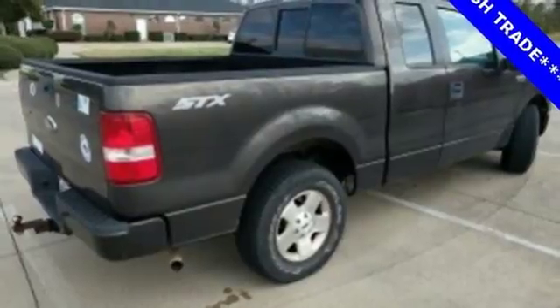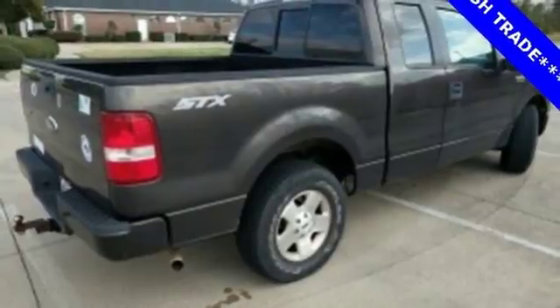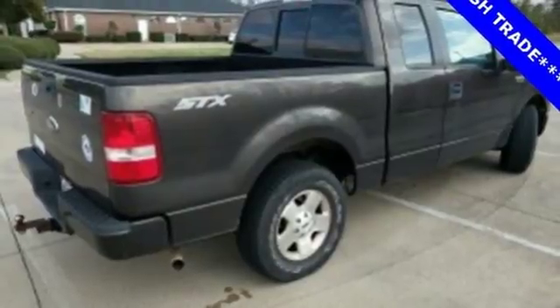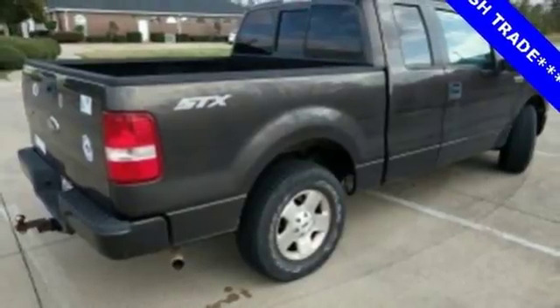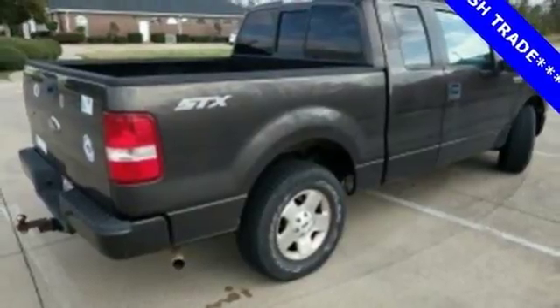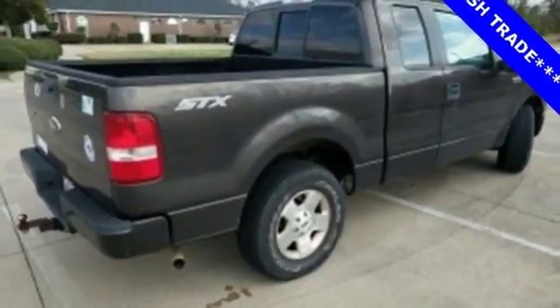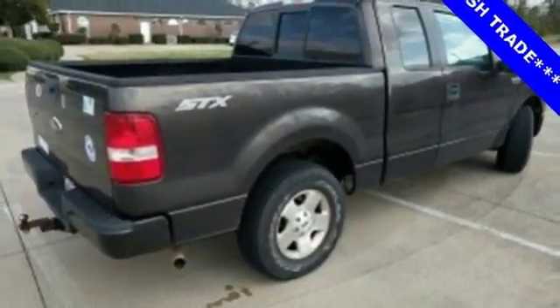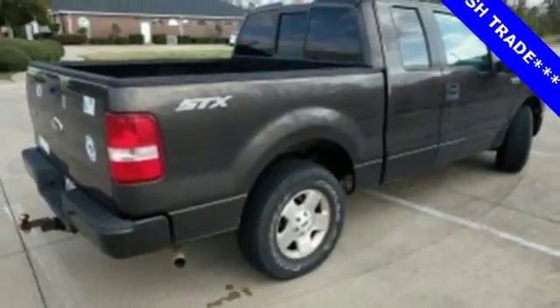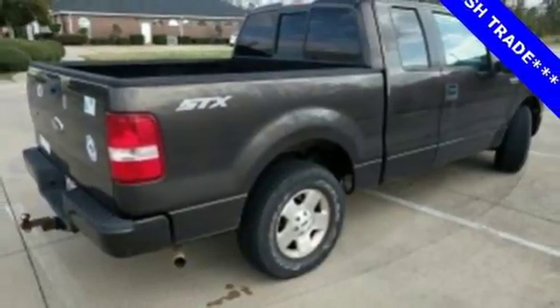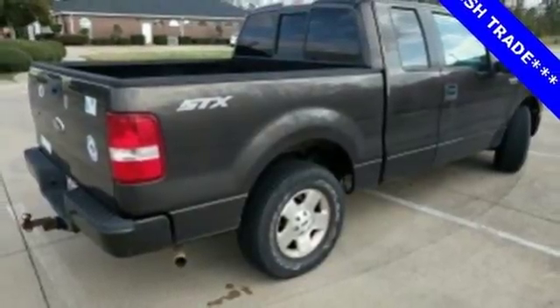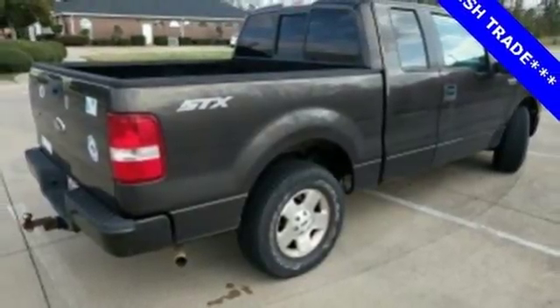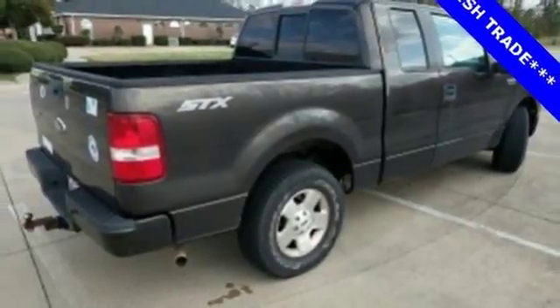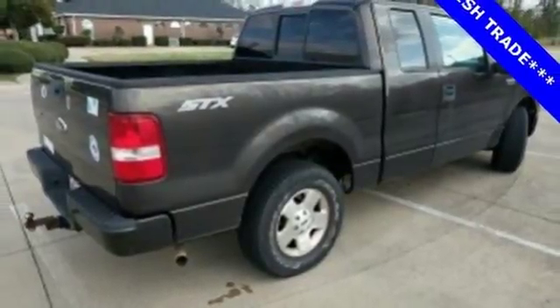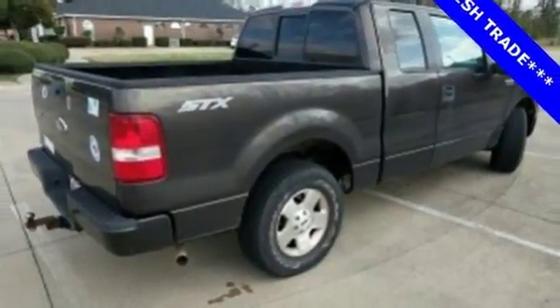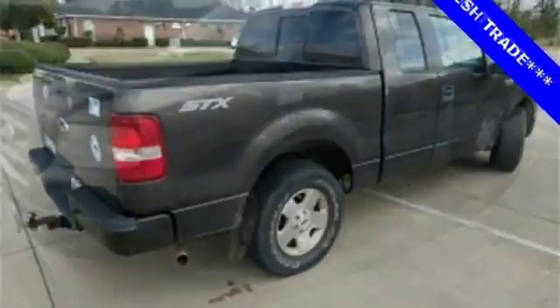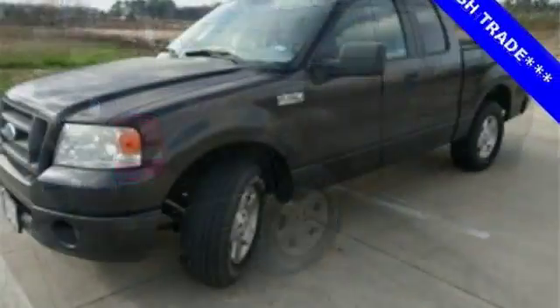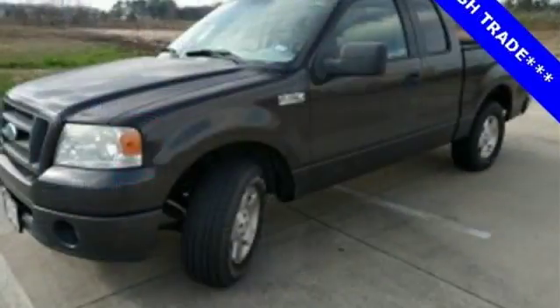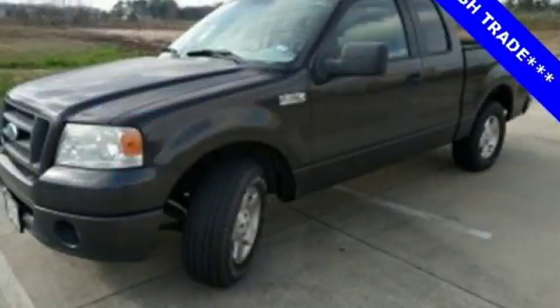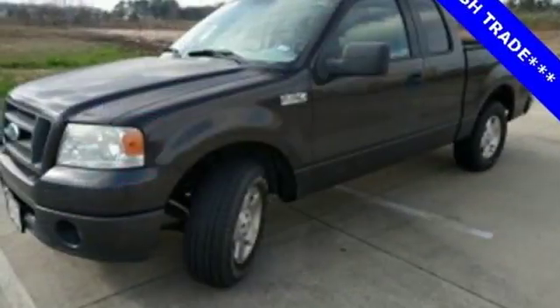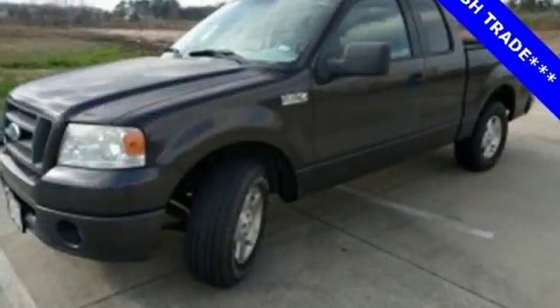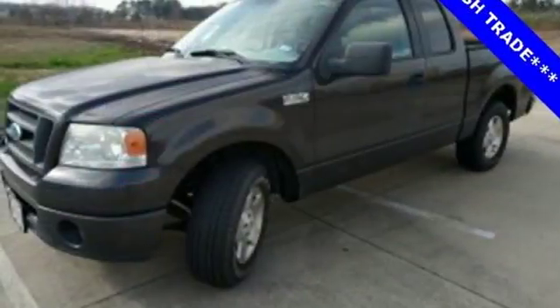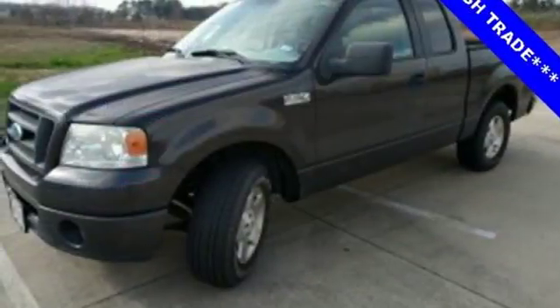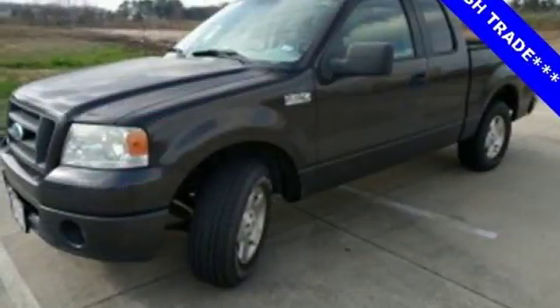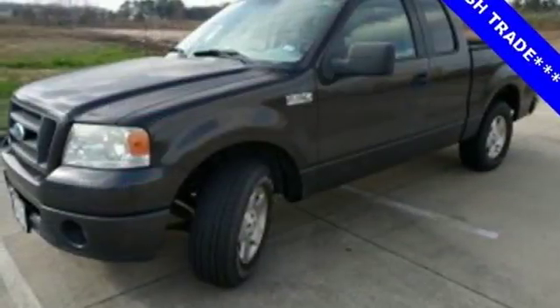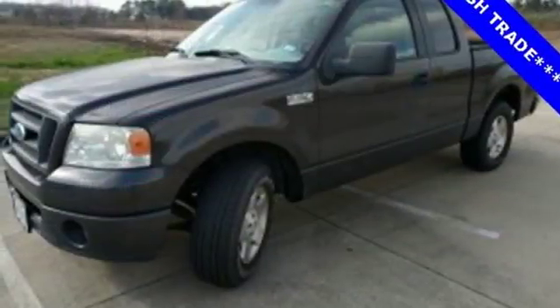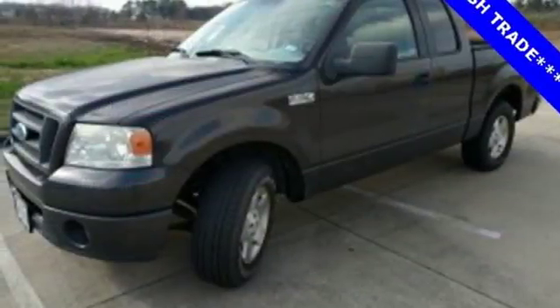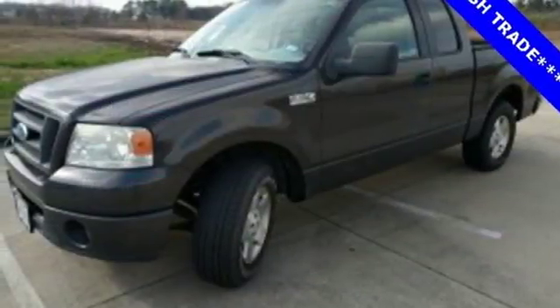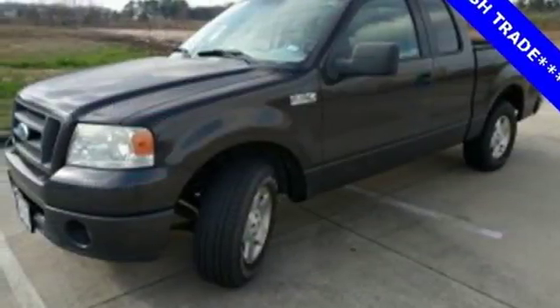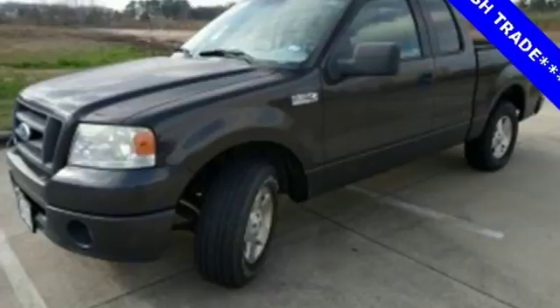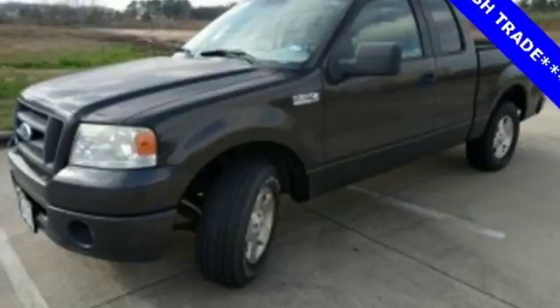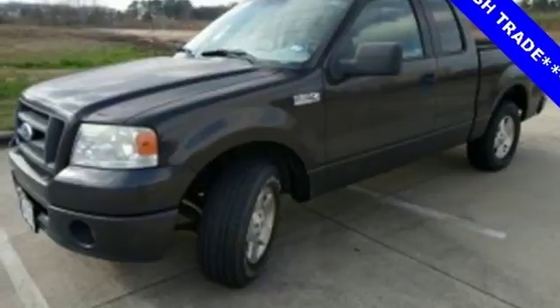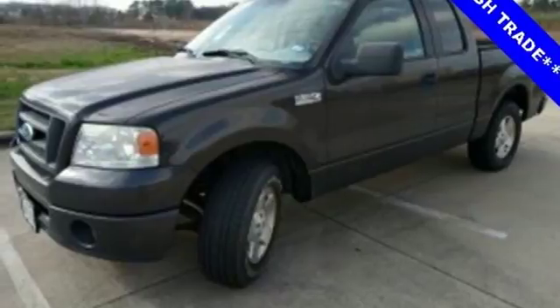This truck will get you from the work site, safely home to your family, in comfort and style.